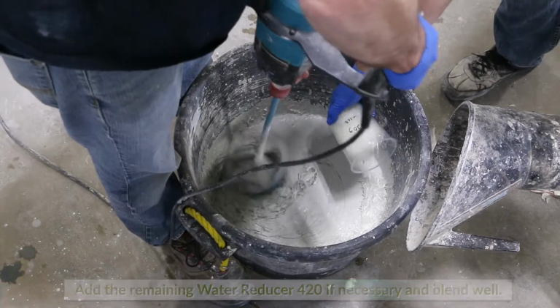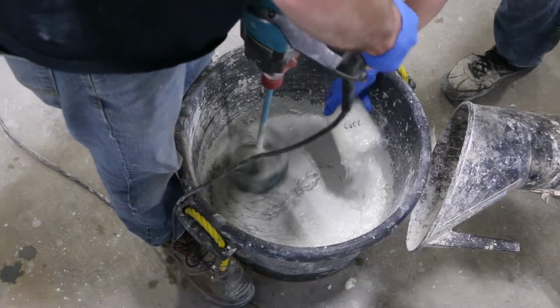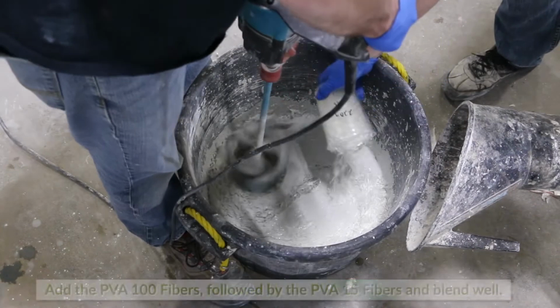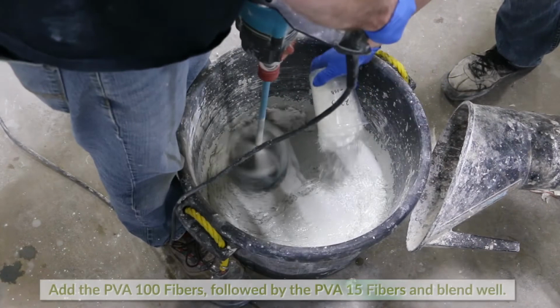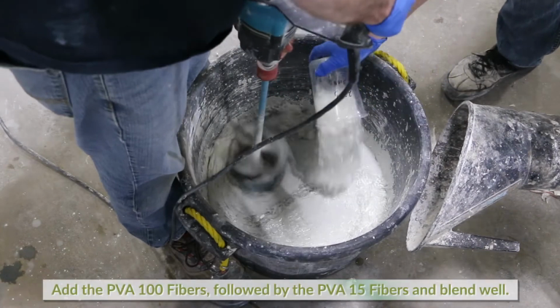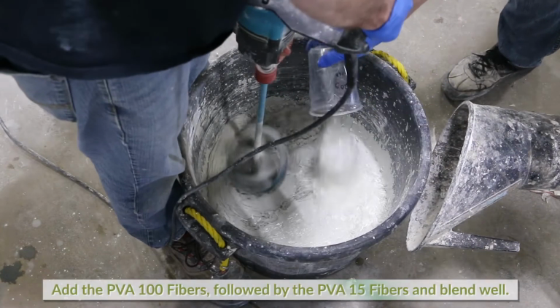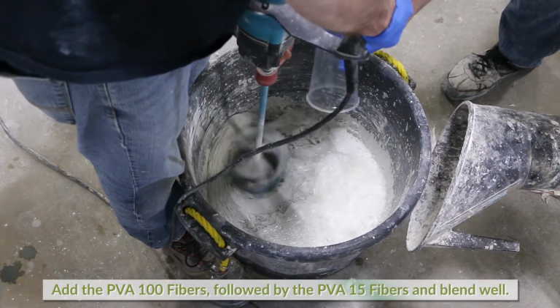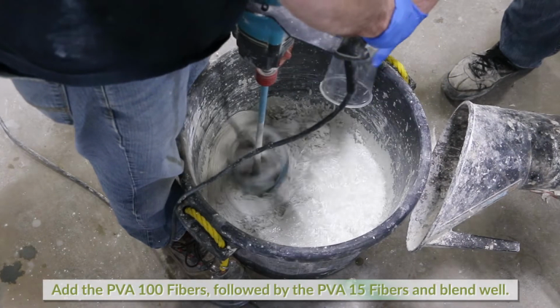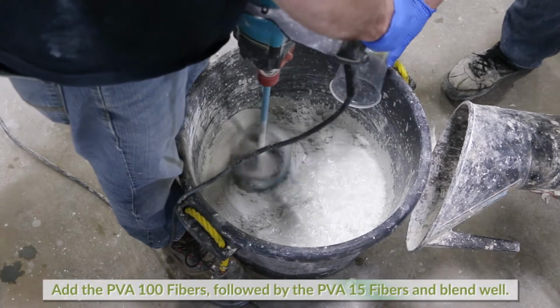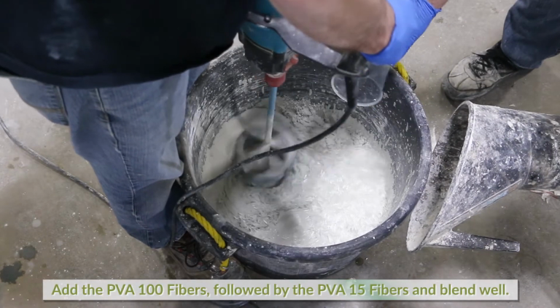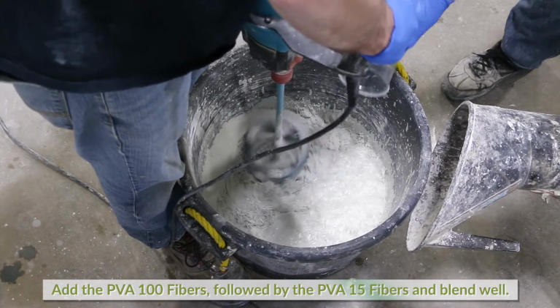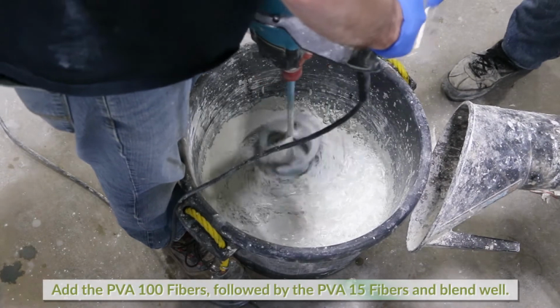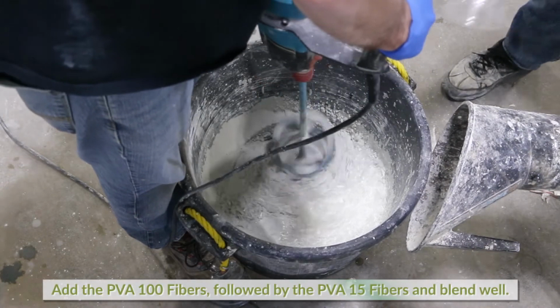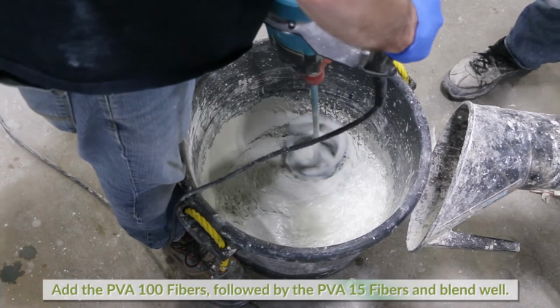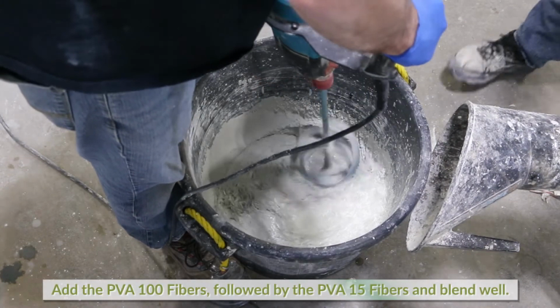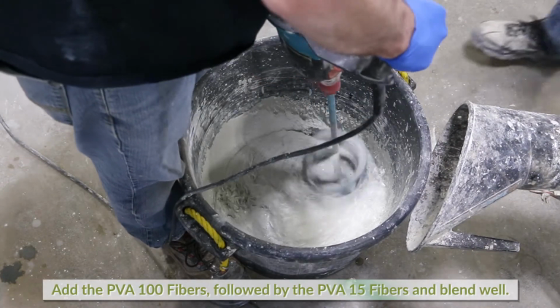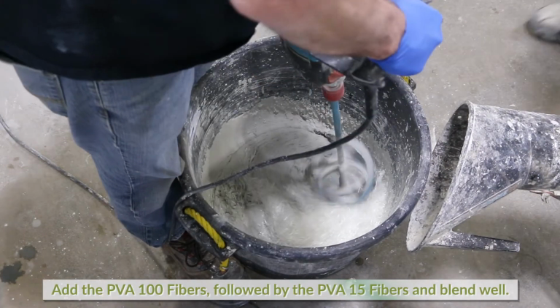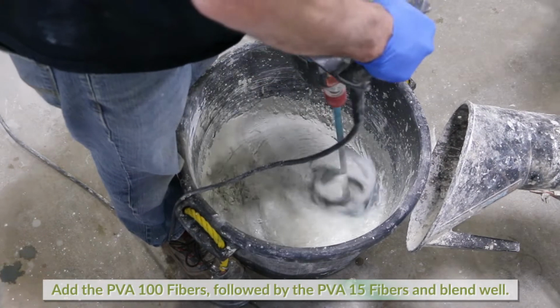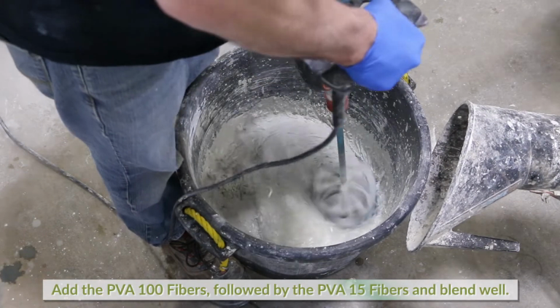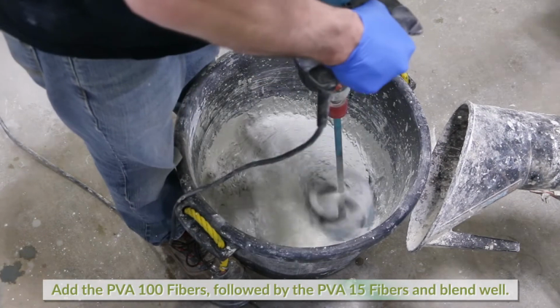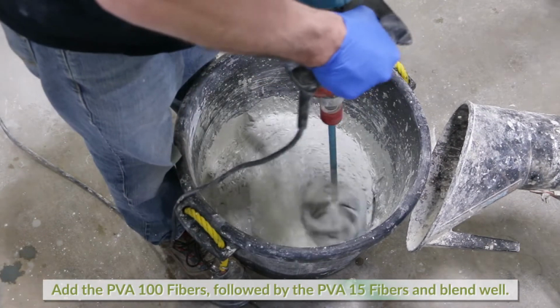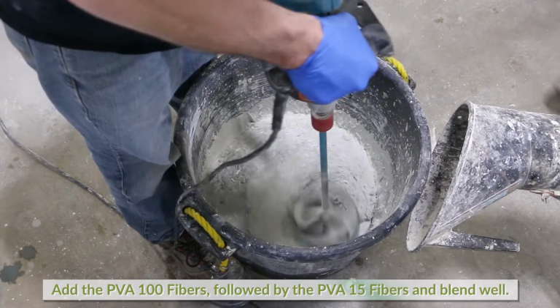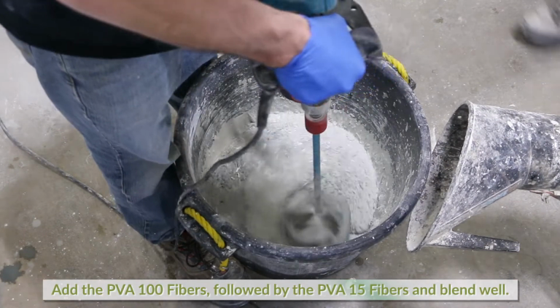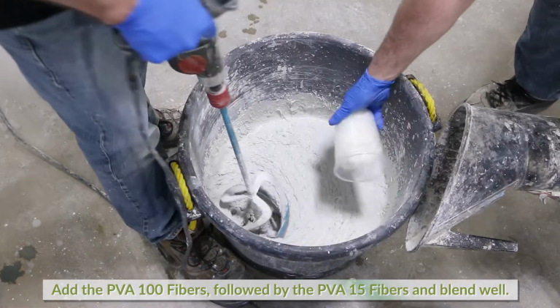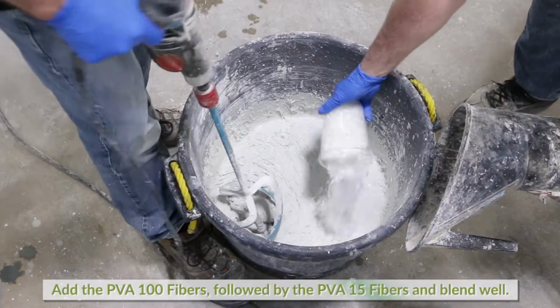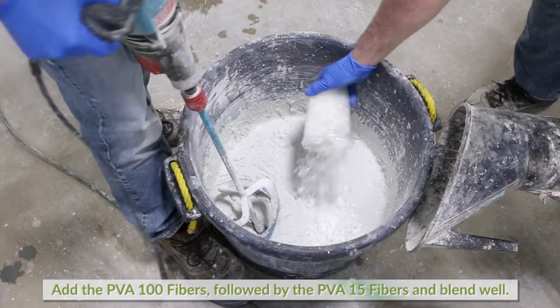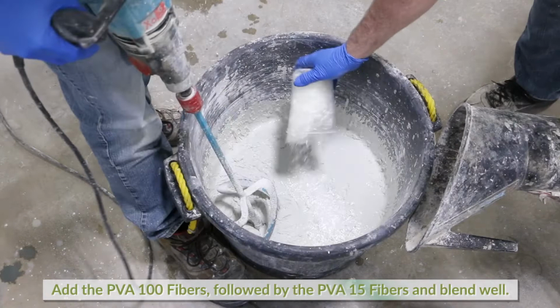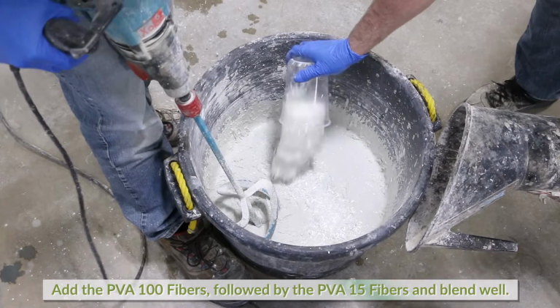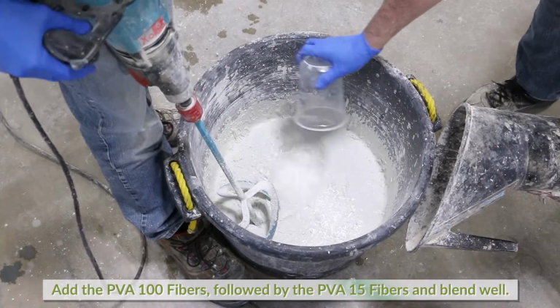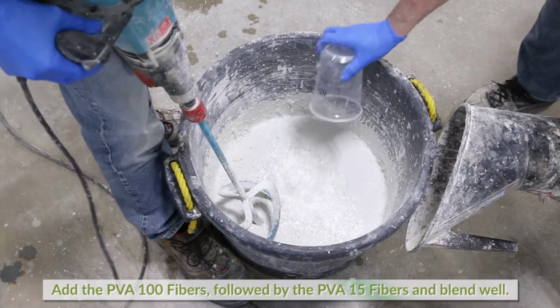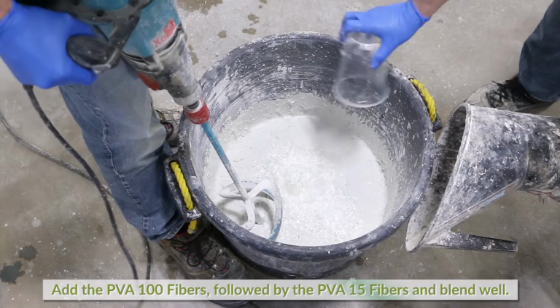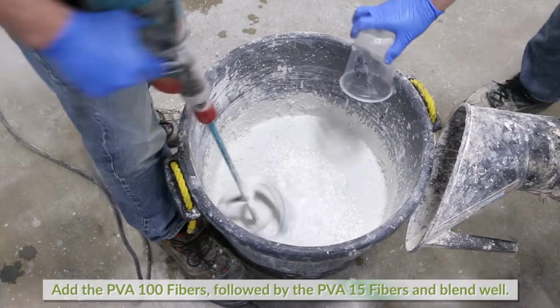Add the PVA 100 fibers, followed by the PVA 15 fibers, and blend well.